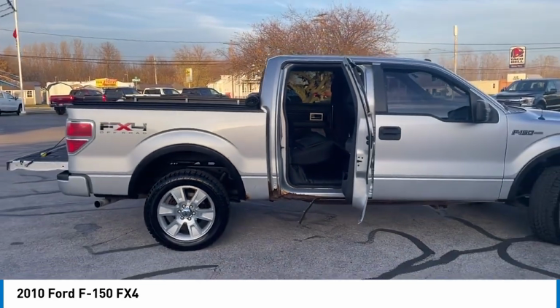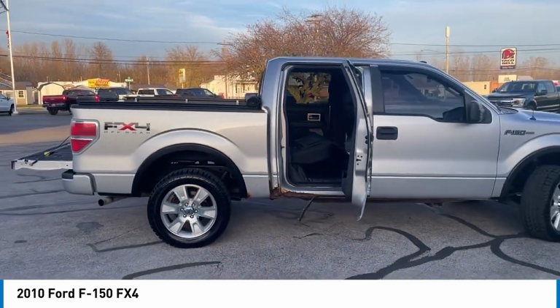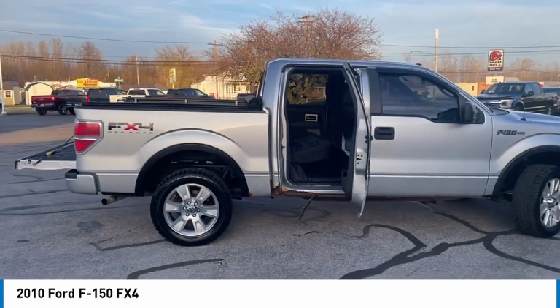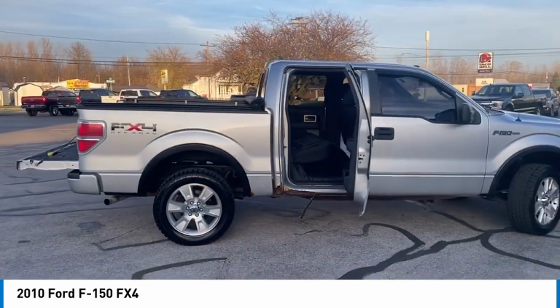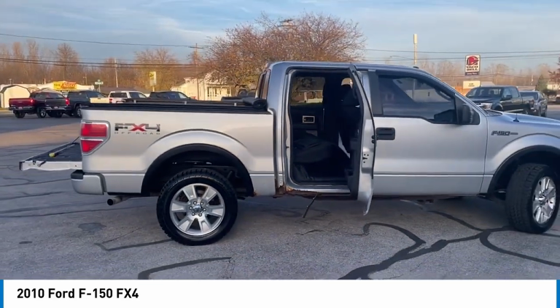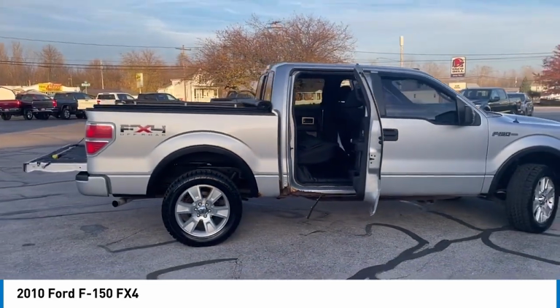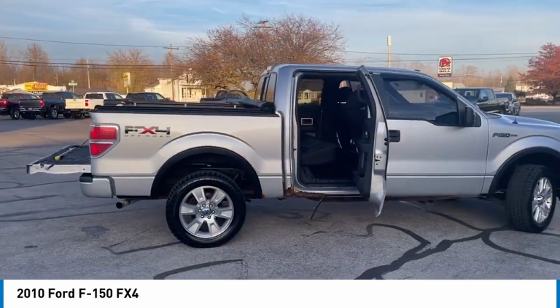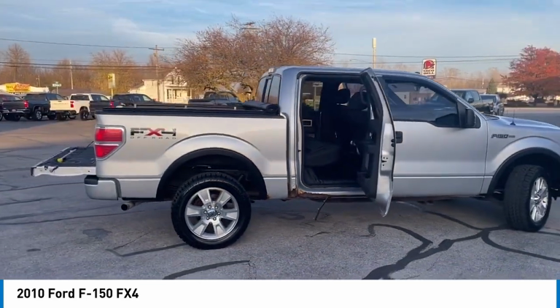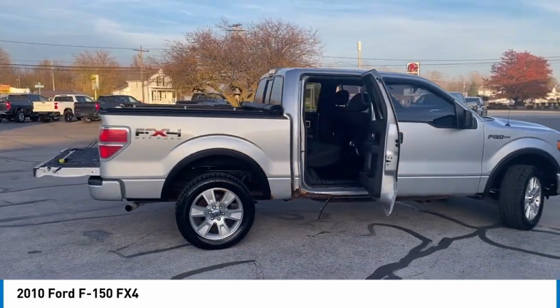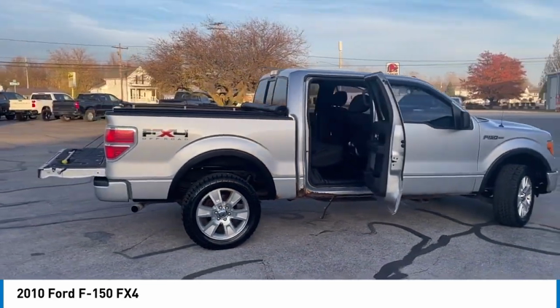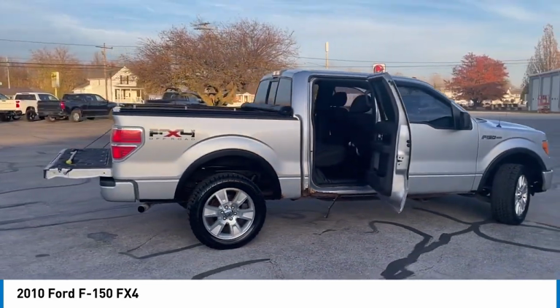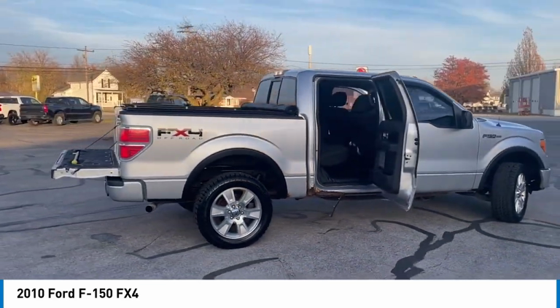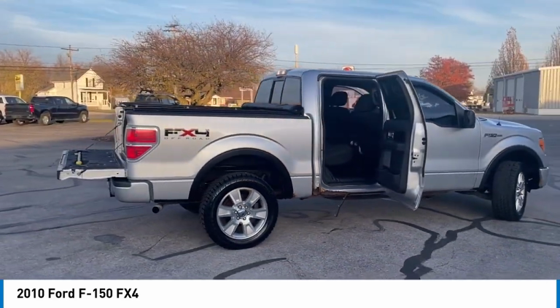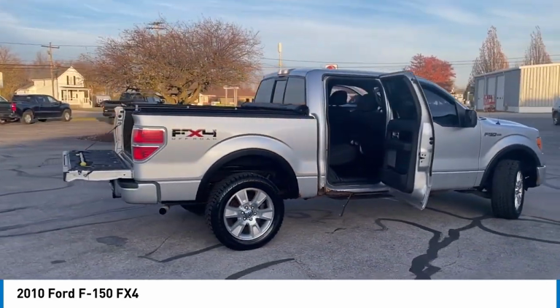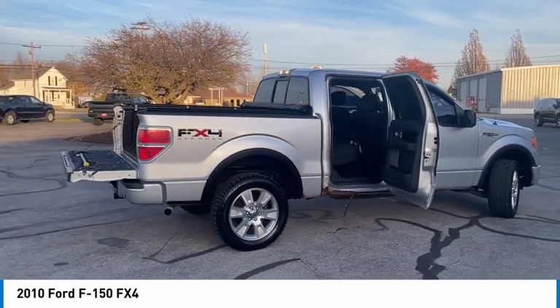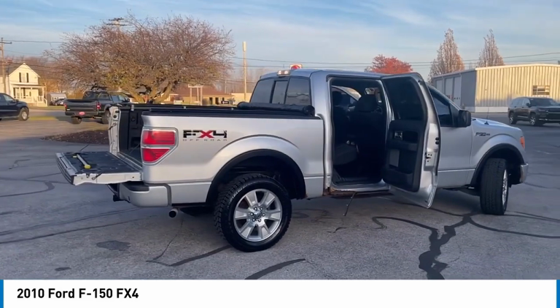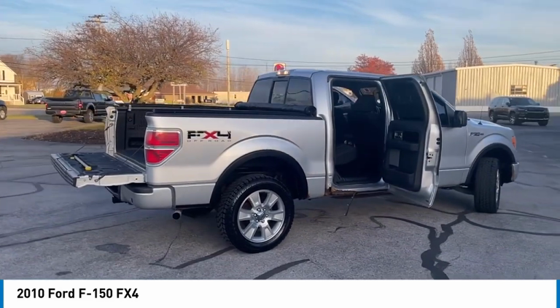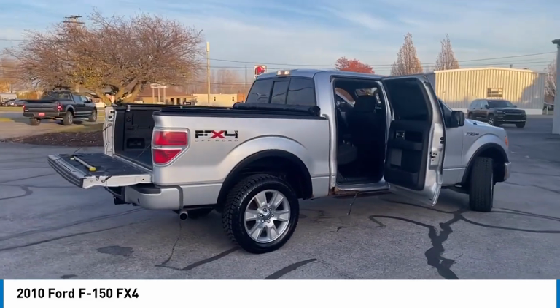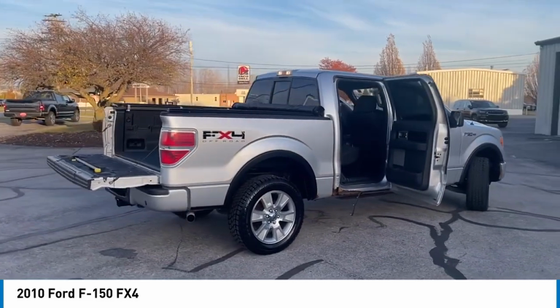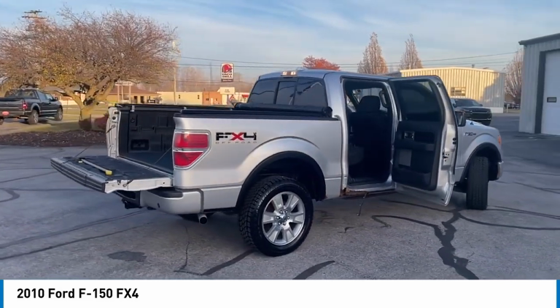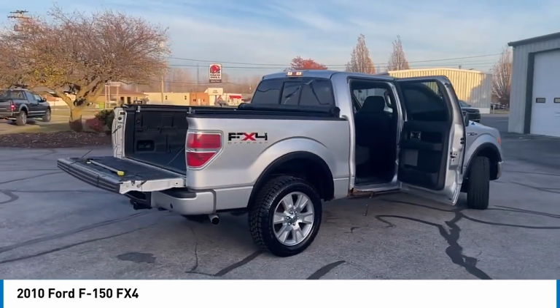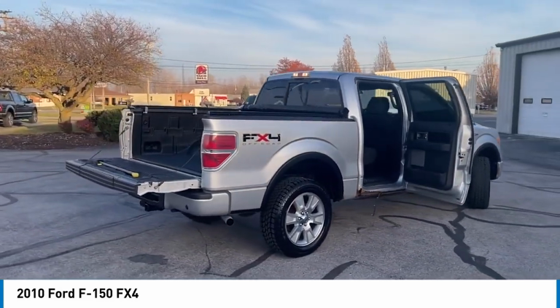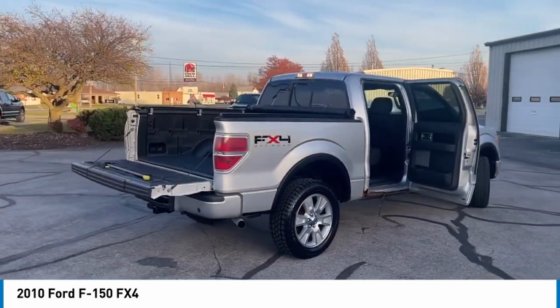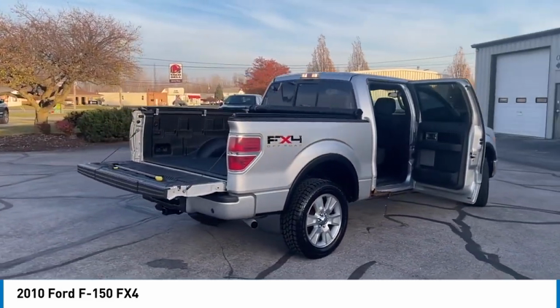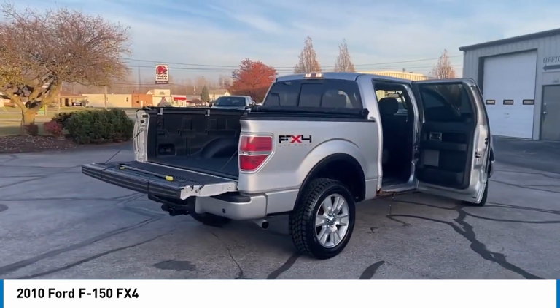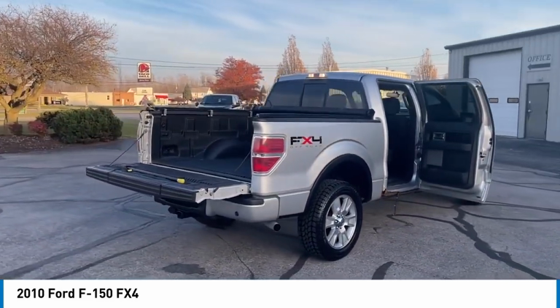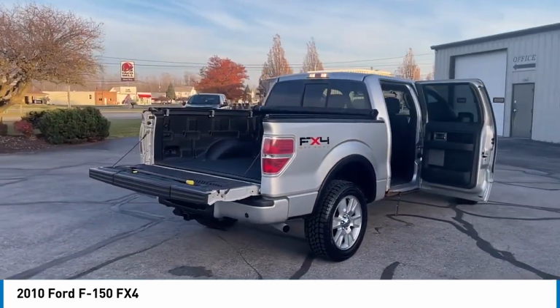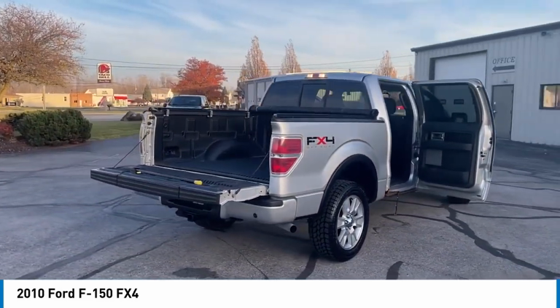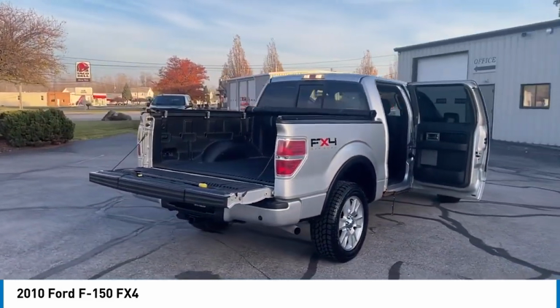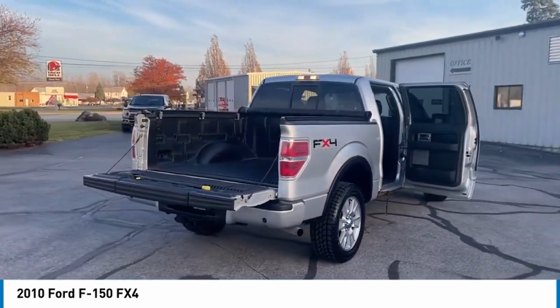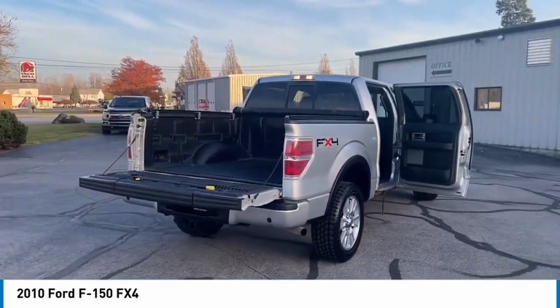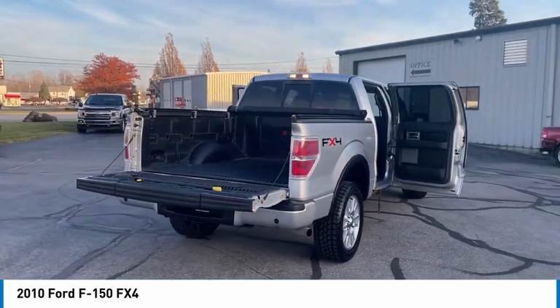Front wheel independent suspension. Speed control. Four wheel disc brakes. Rear window defroster.